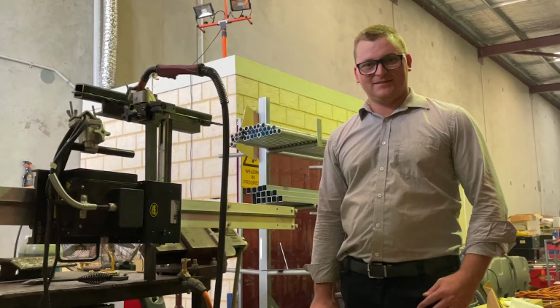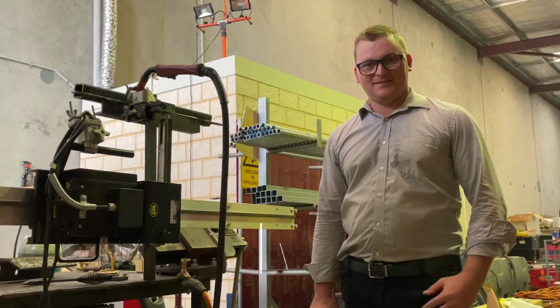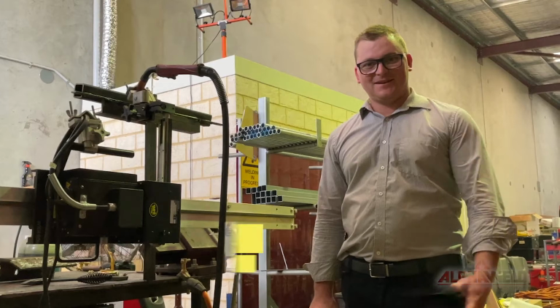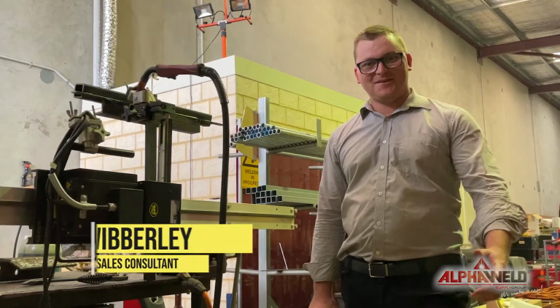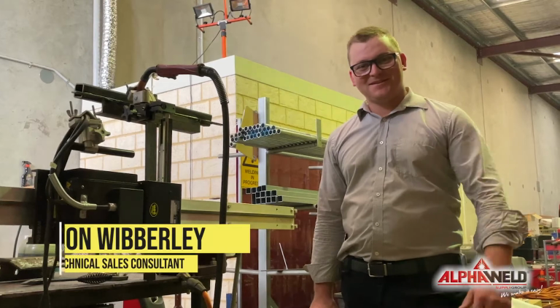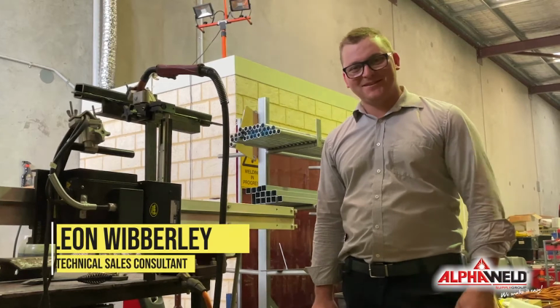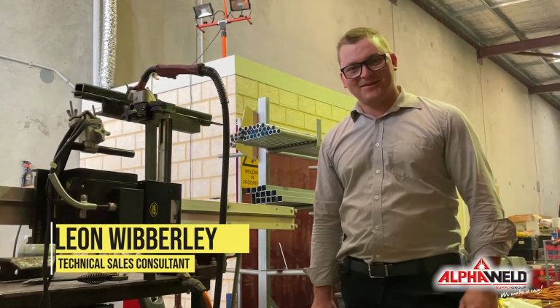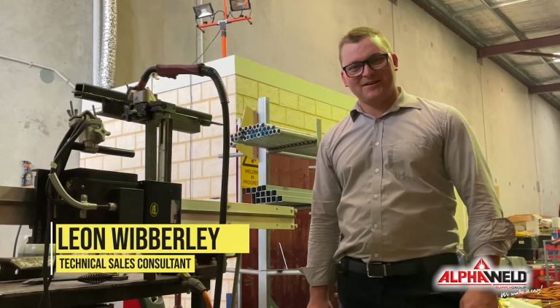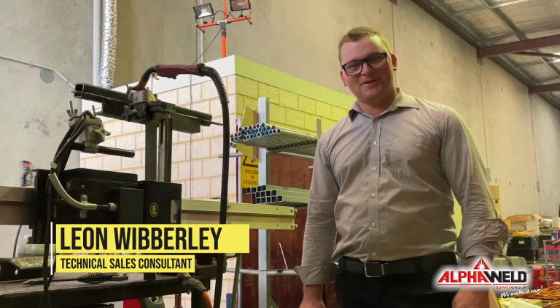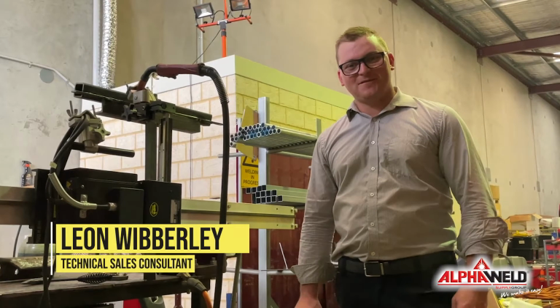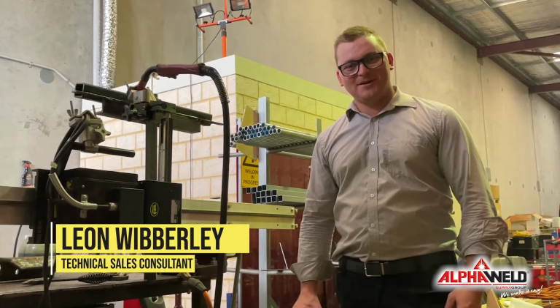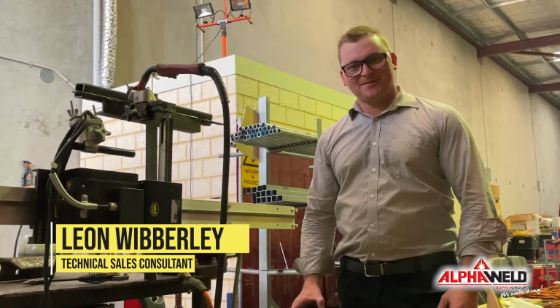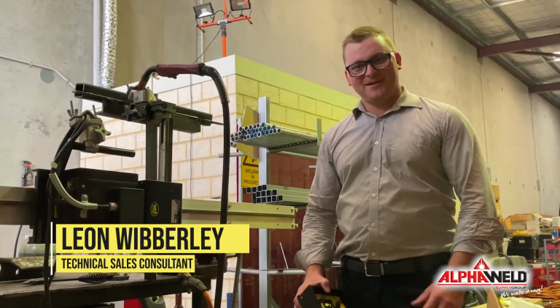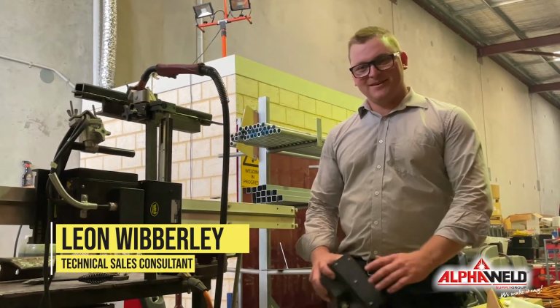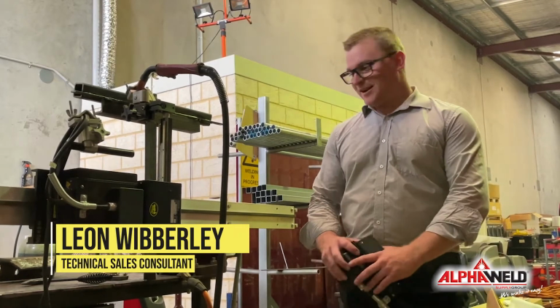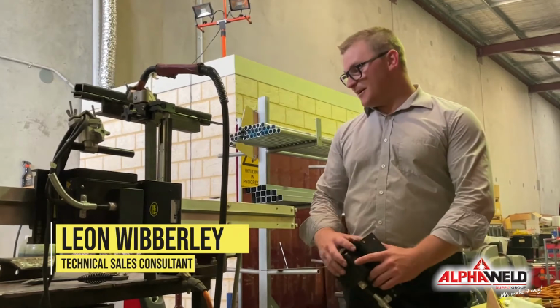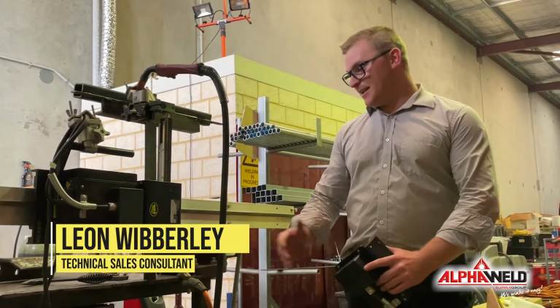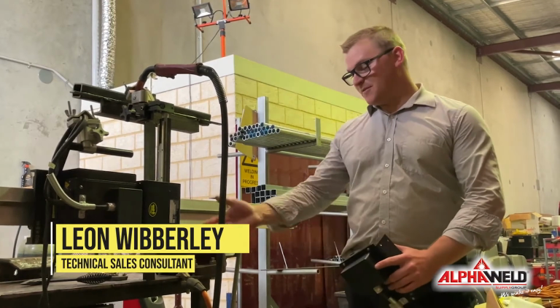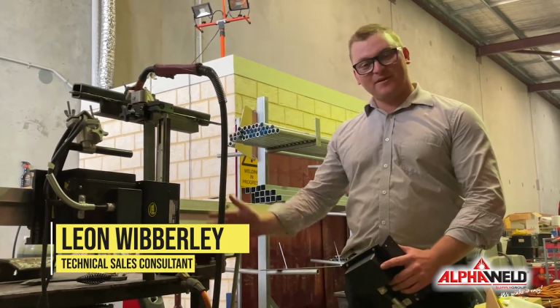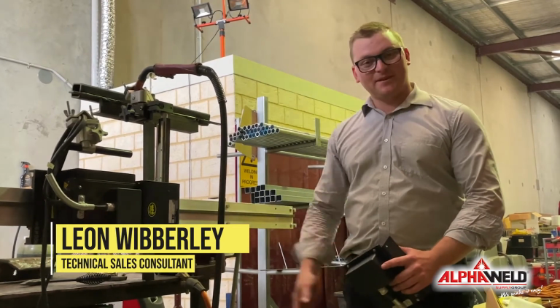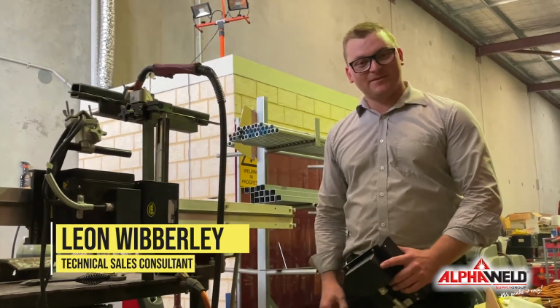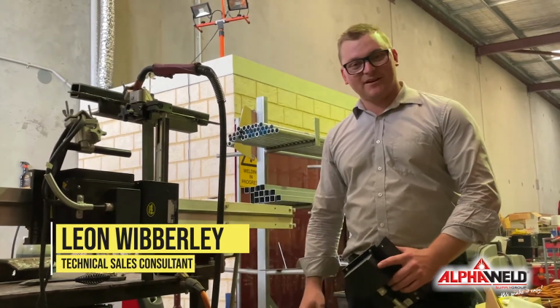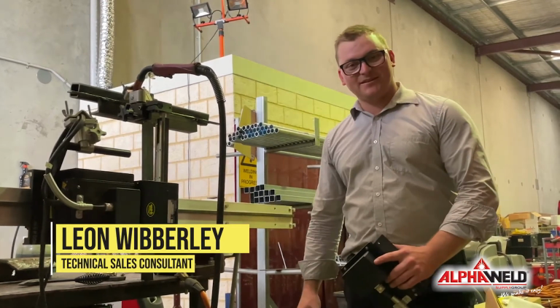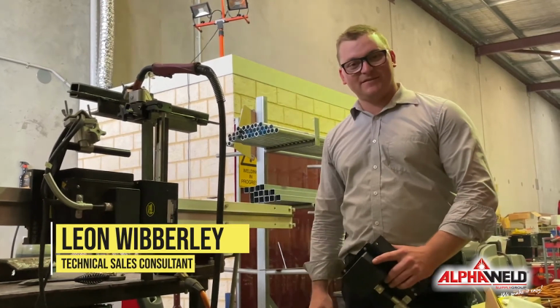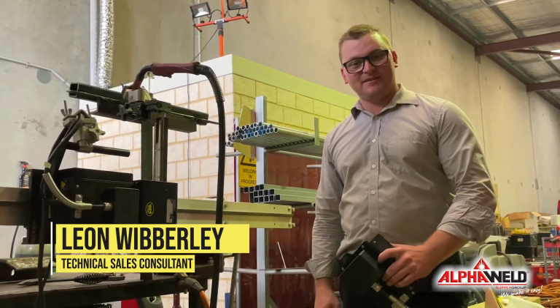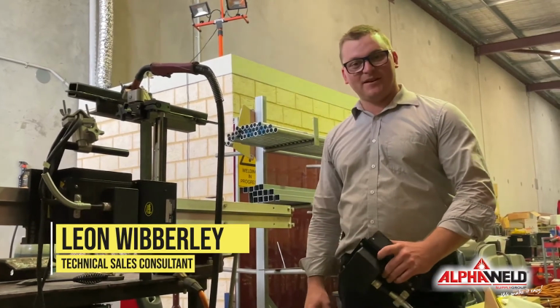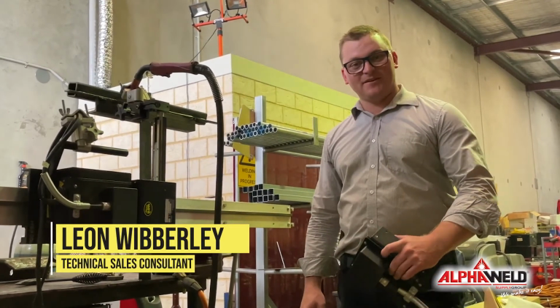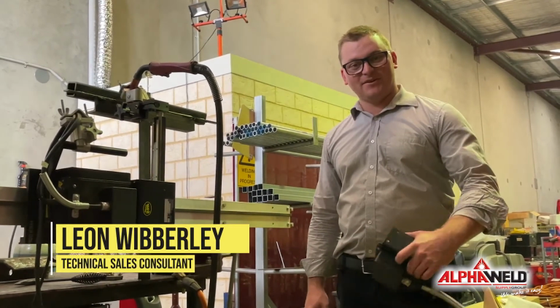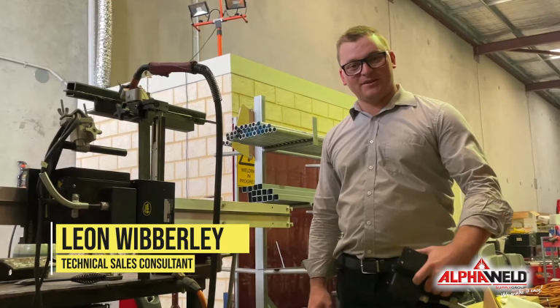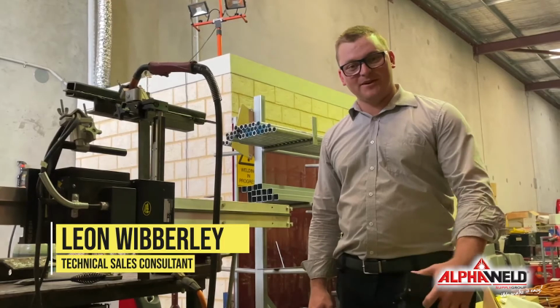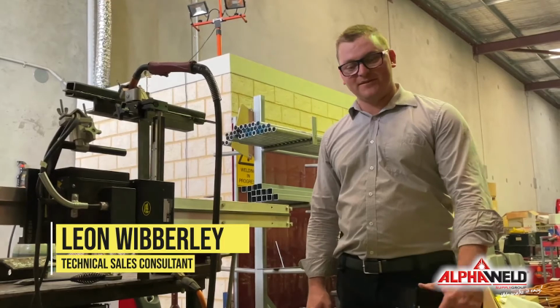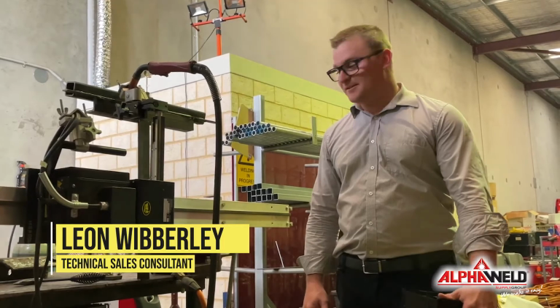Hey guys, Leon here from Alpha World. Today we're going to give you a brief demonstration of the Buggo Modular Weave System.